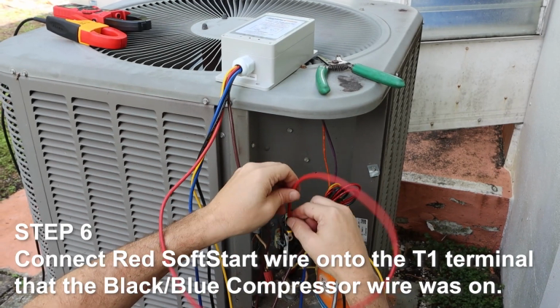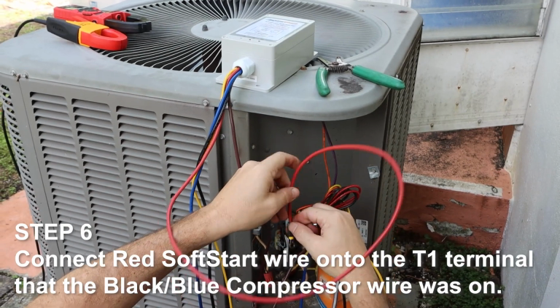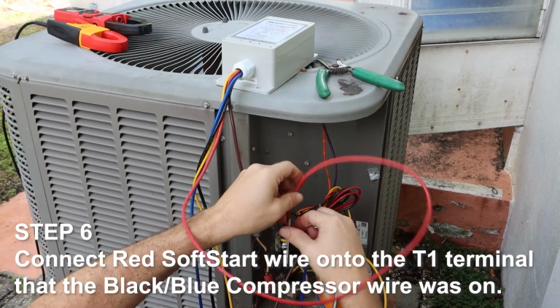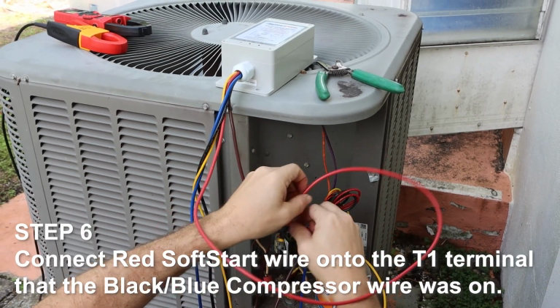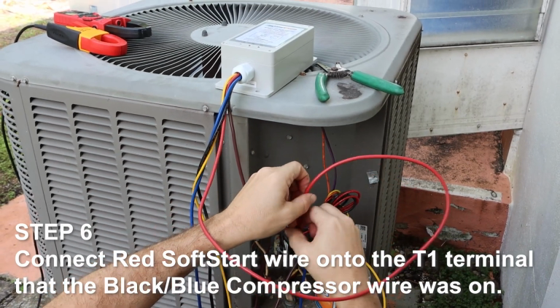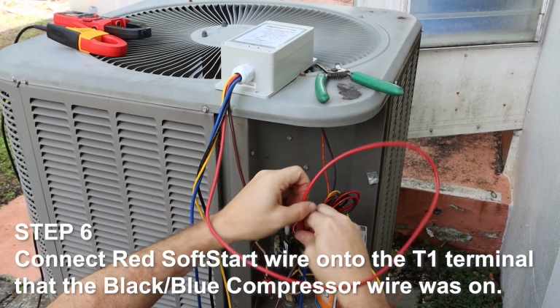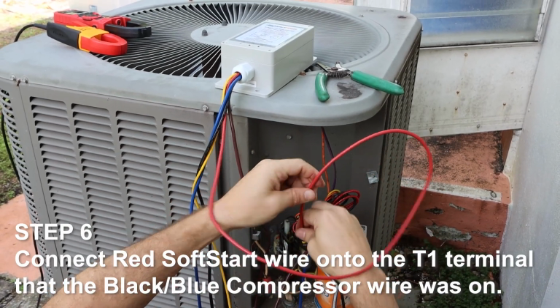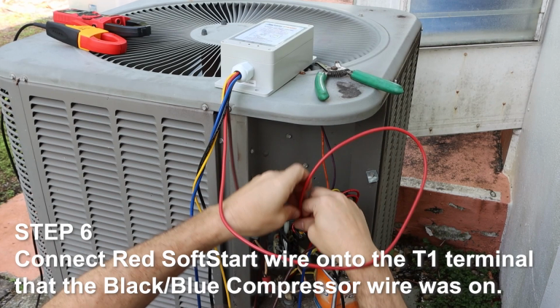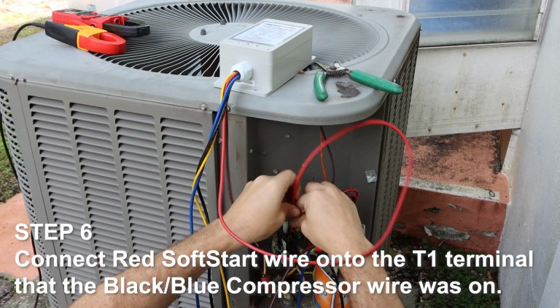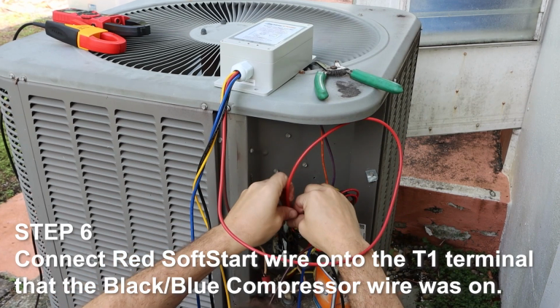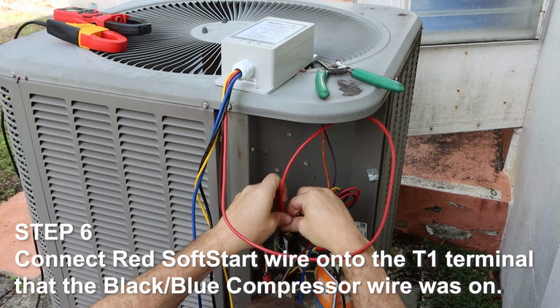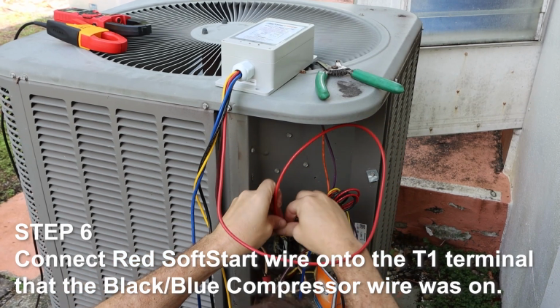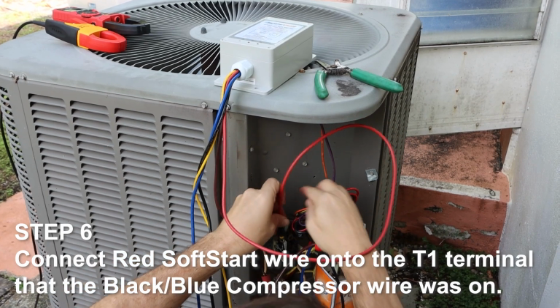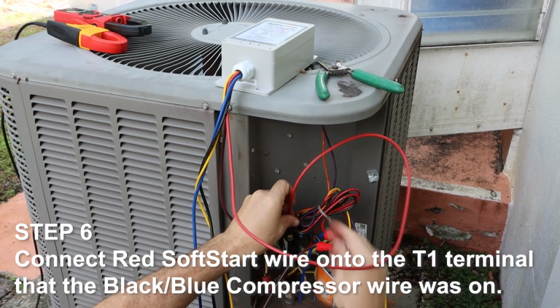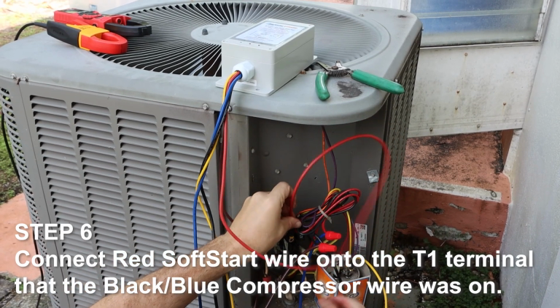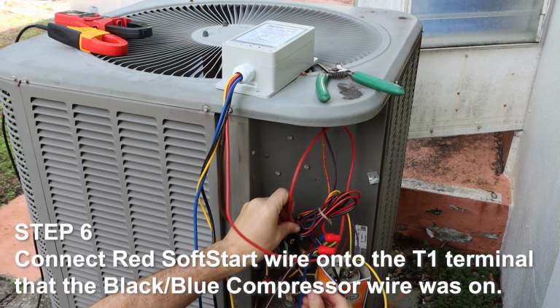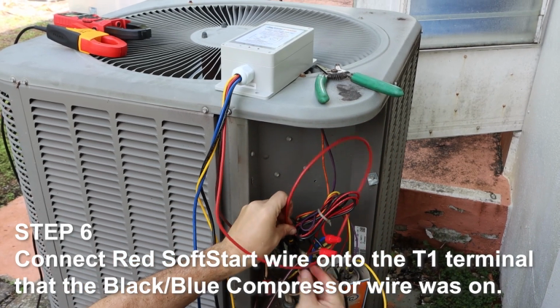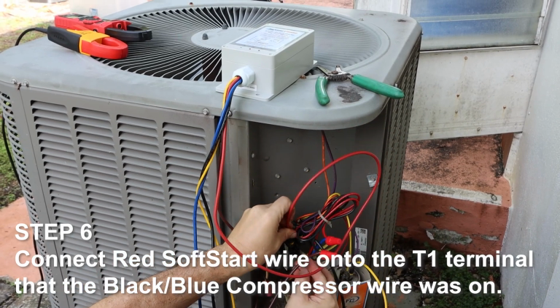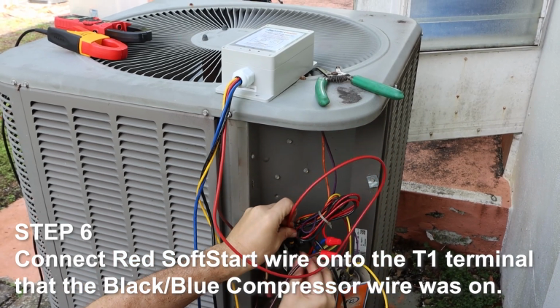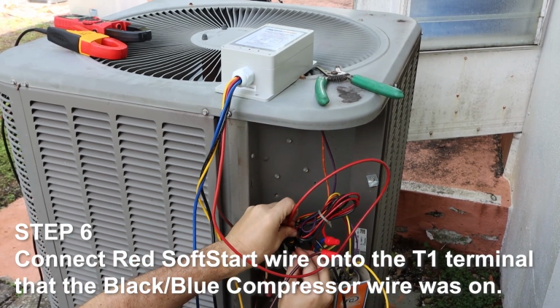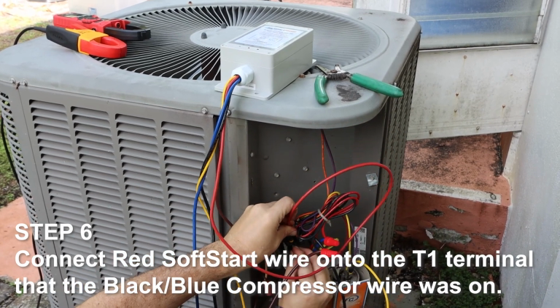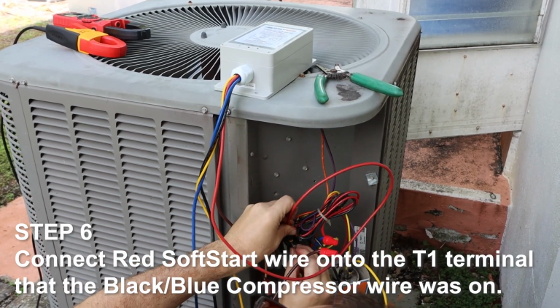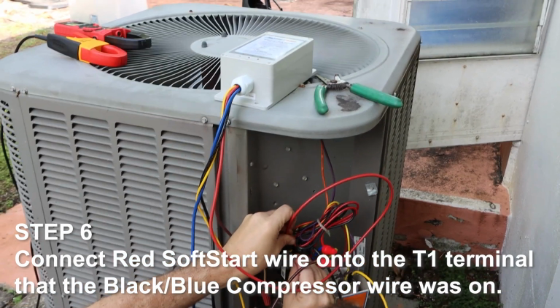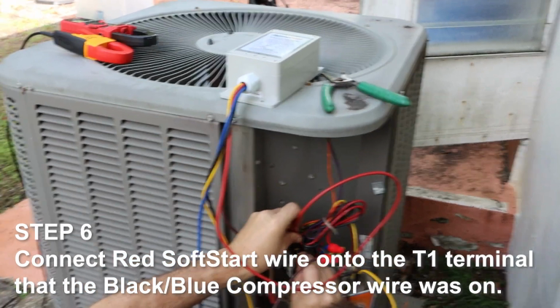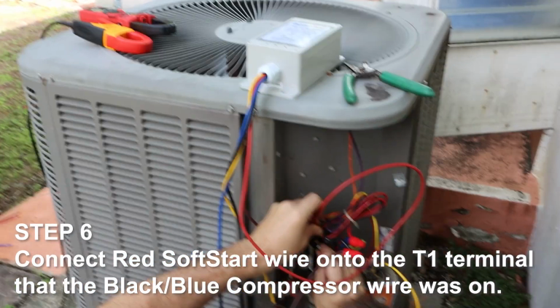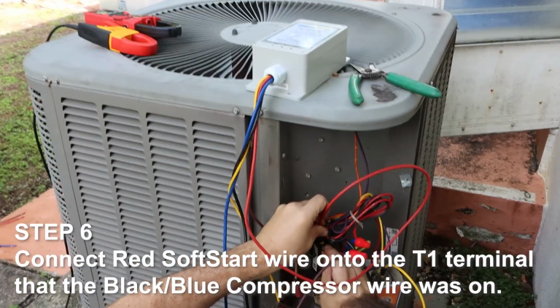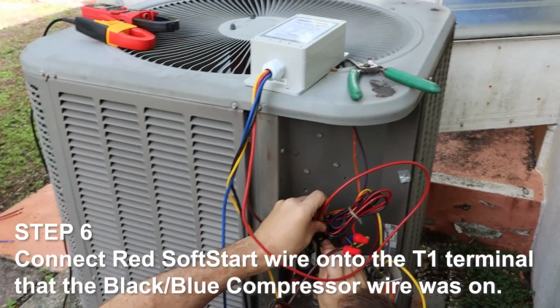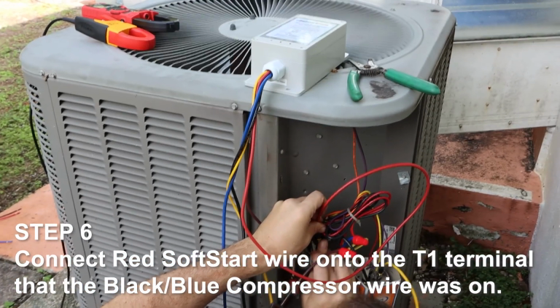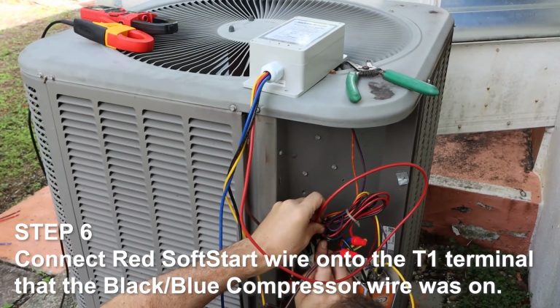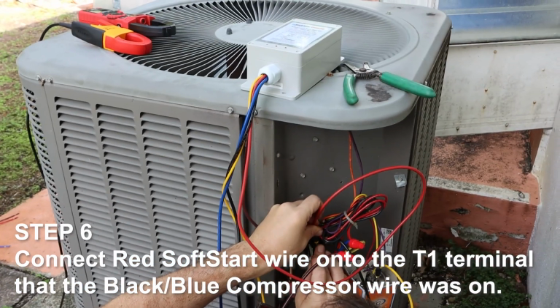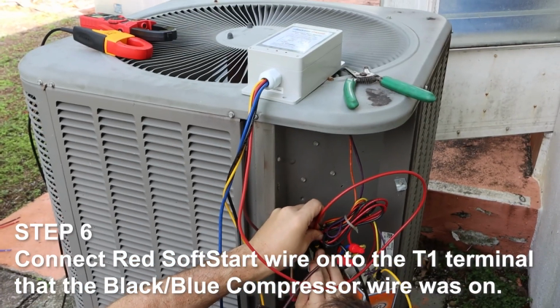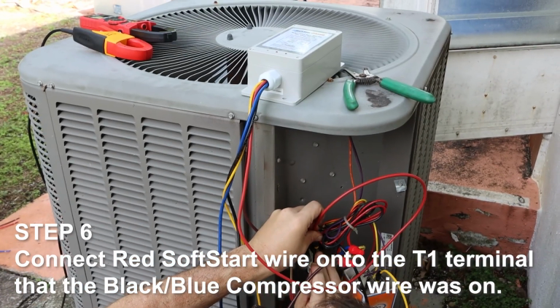Step 6. Connect the red soft start wire onto the T1 terminal that the black compressor wire was on.